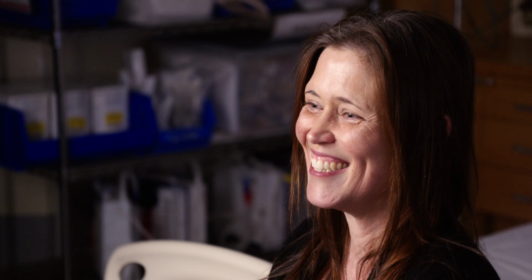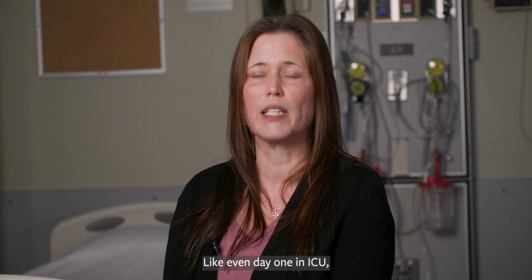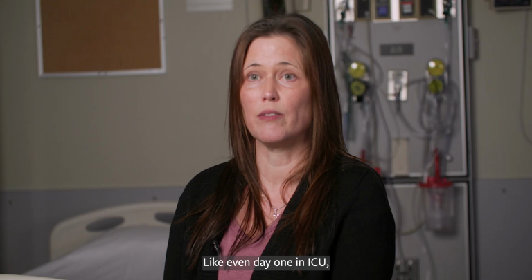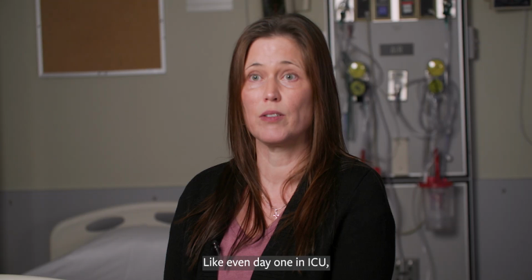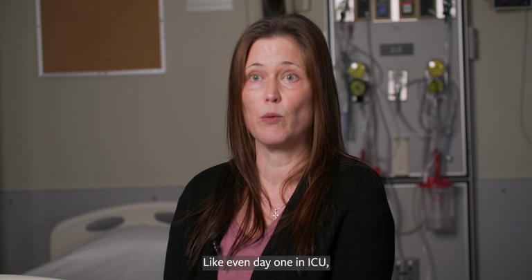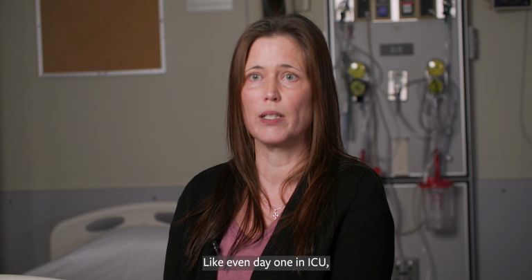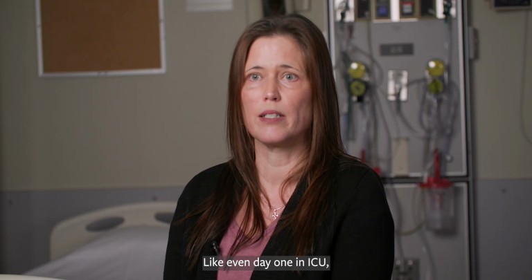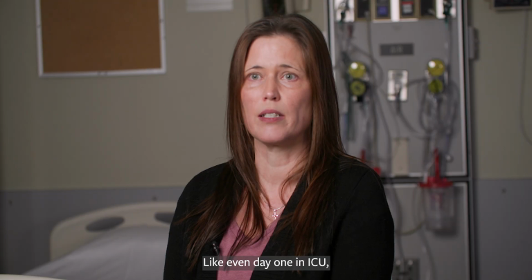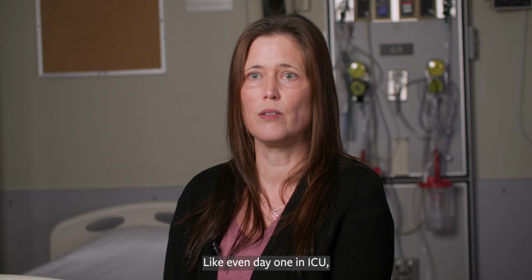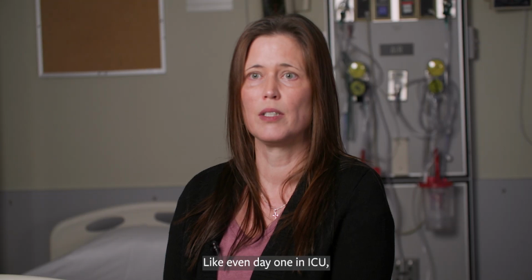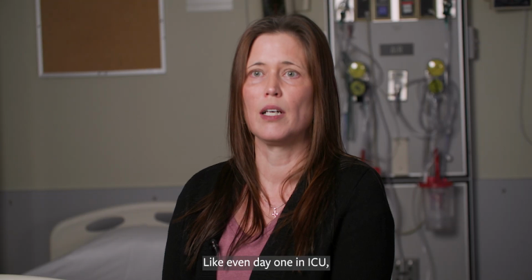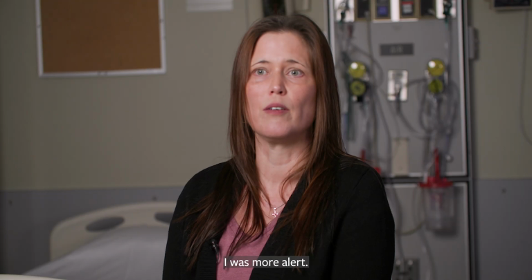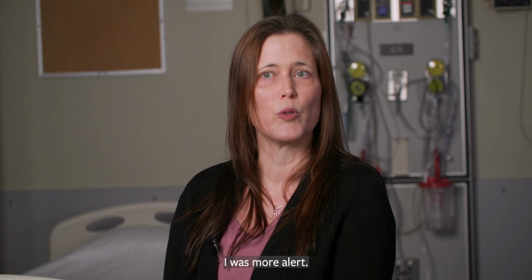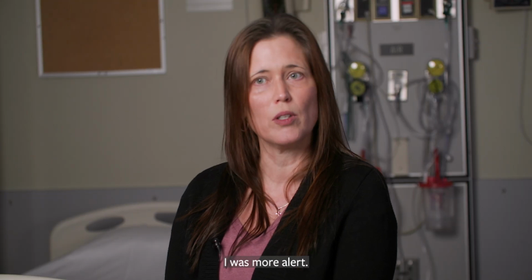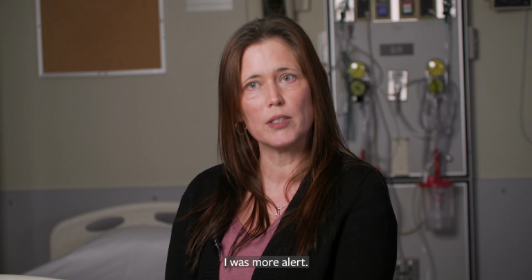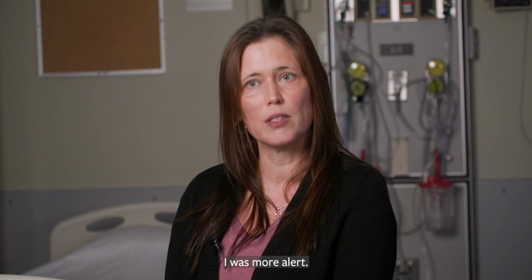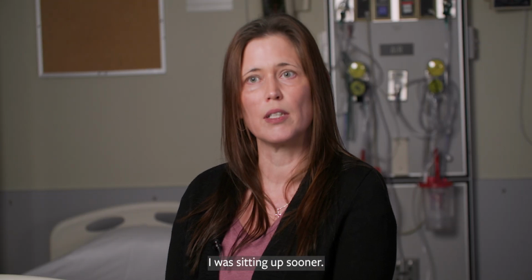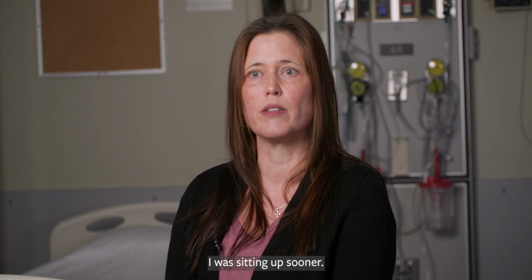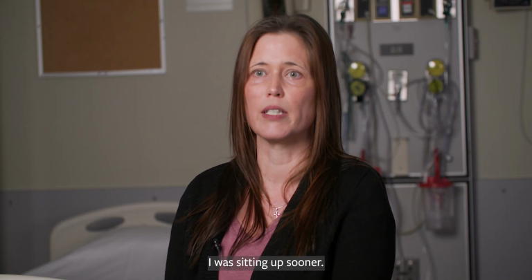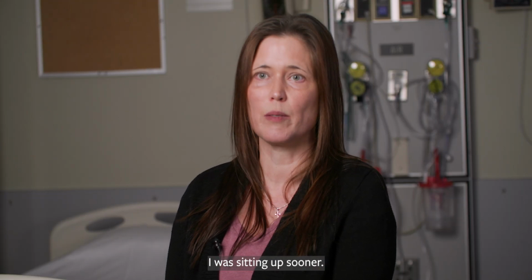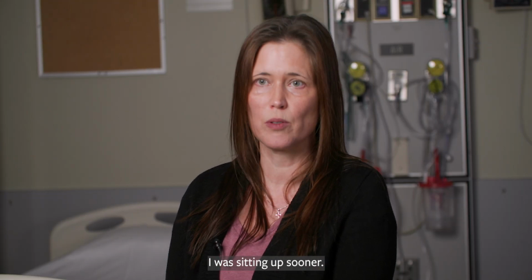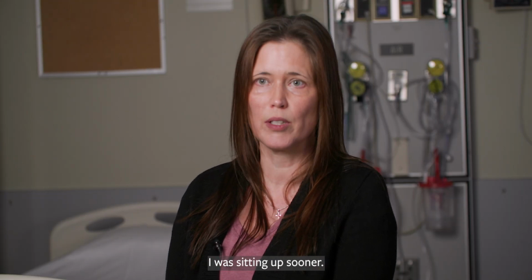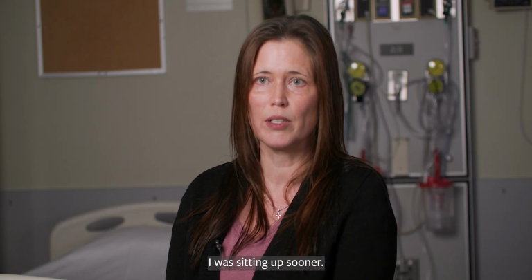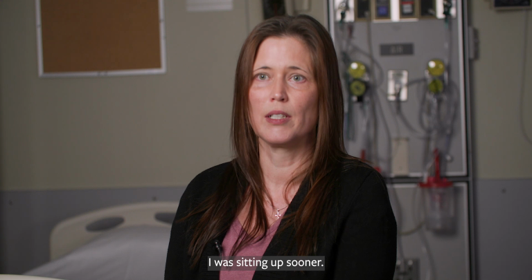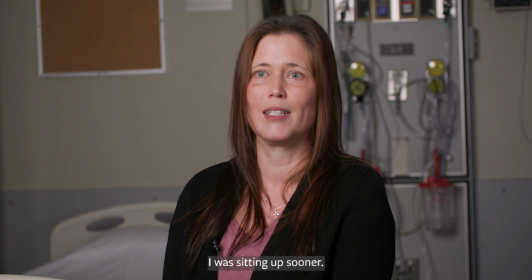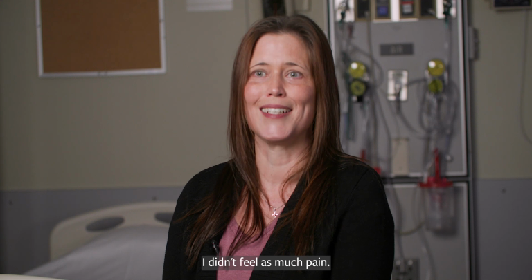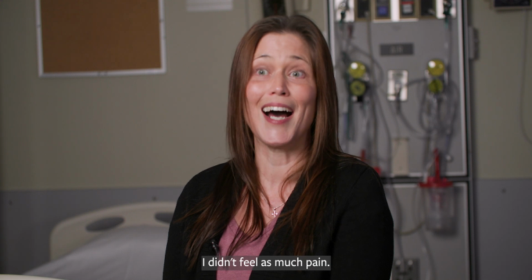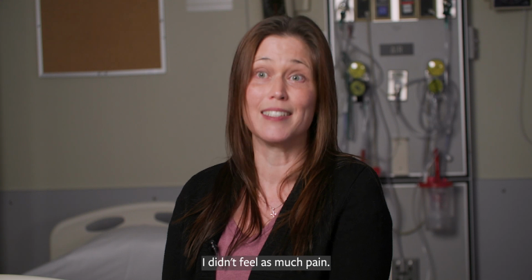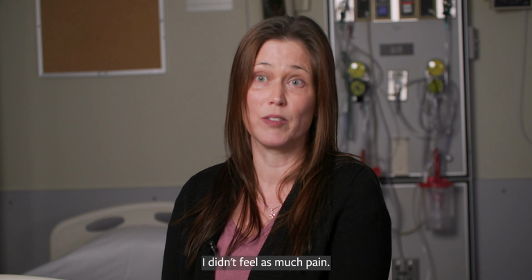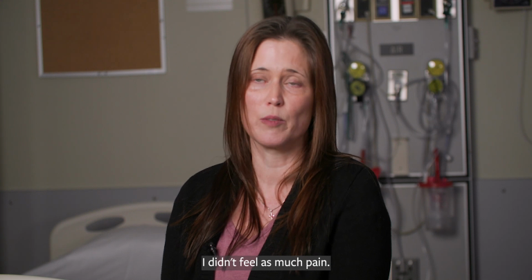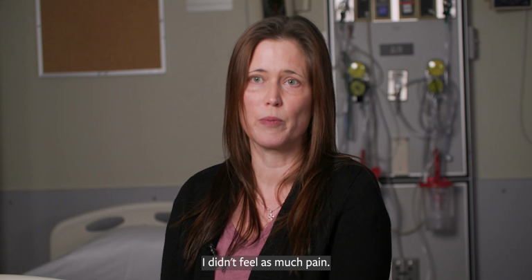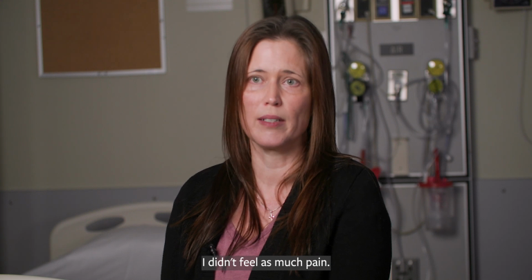Even day one in the ICU I was more alert, I was sitting up sooner, and I didn't feel as much pain.